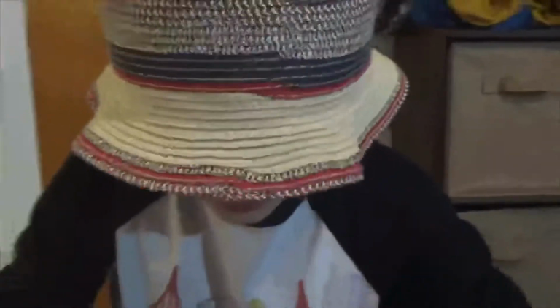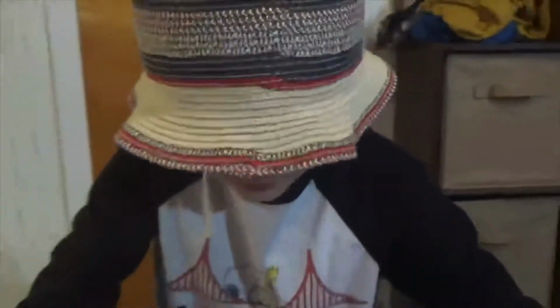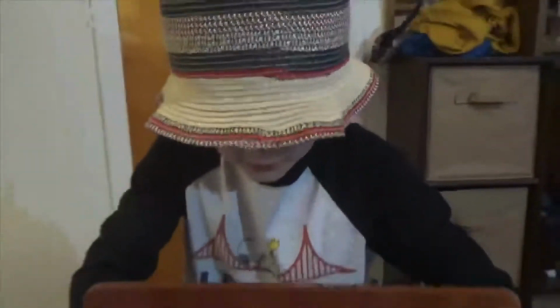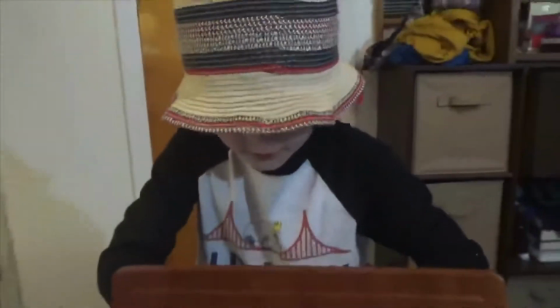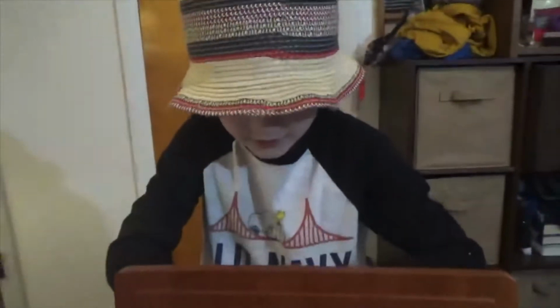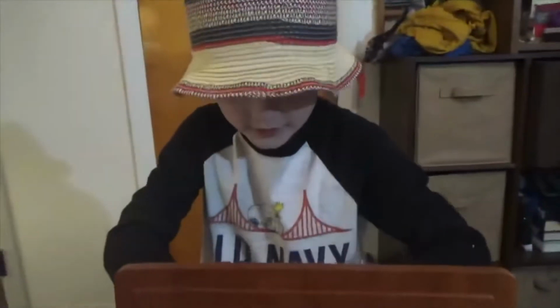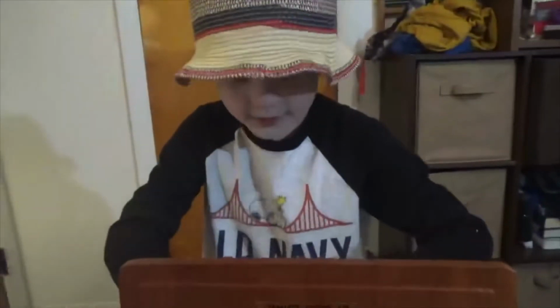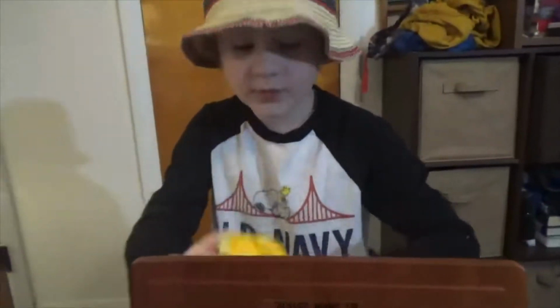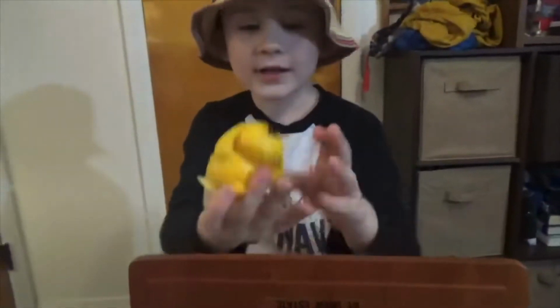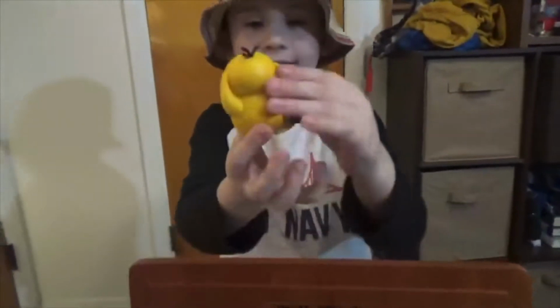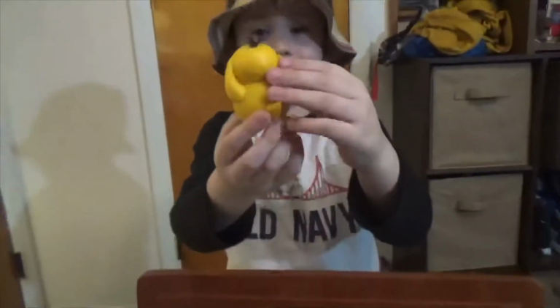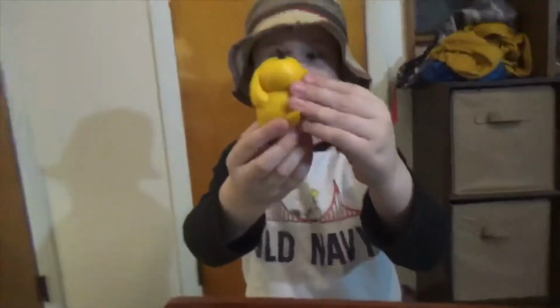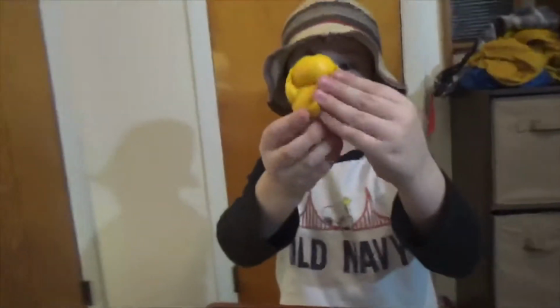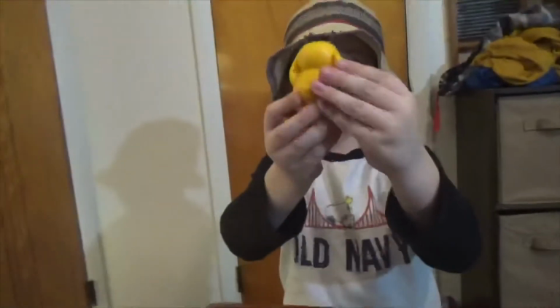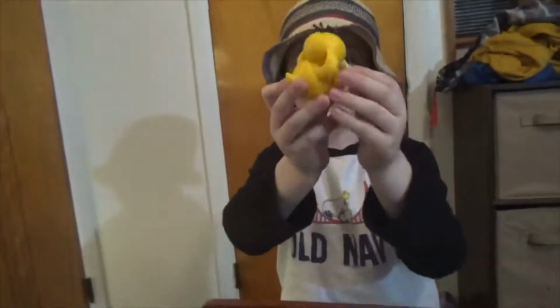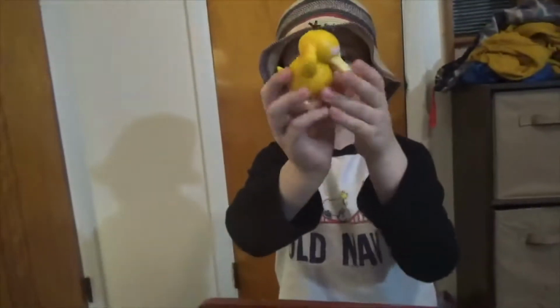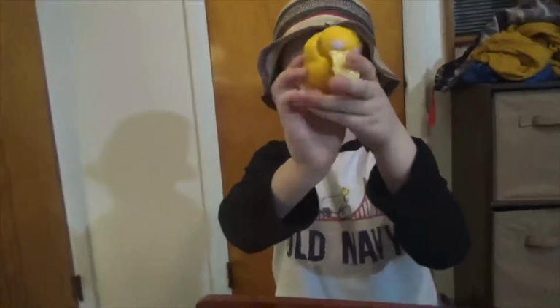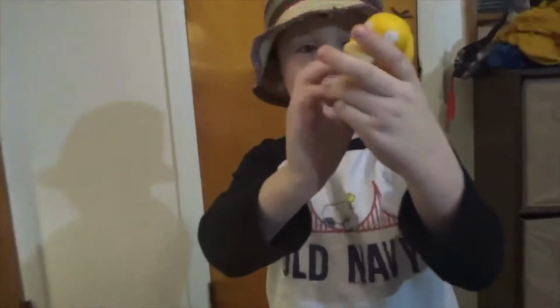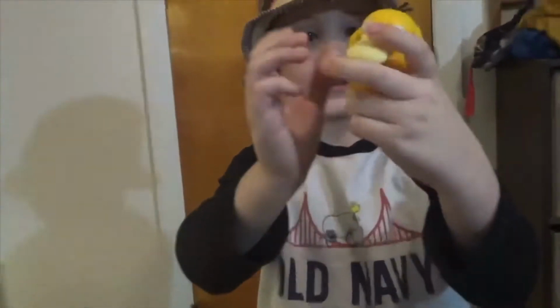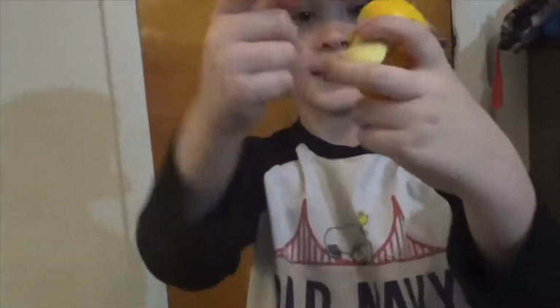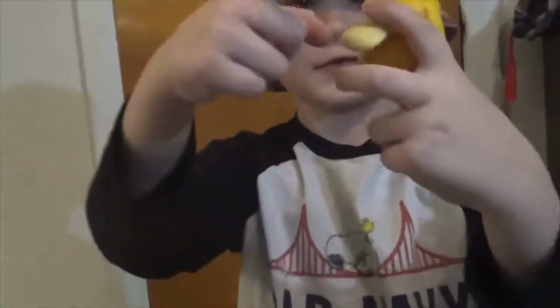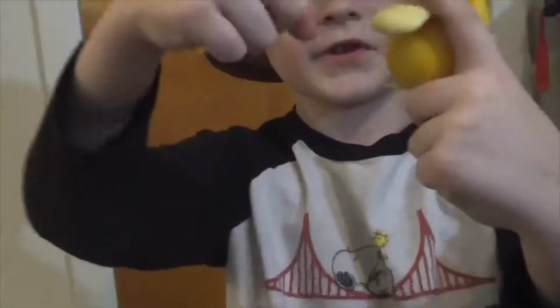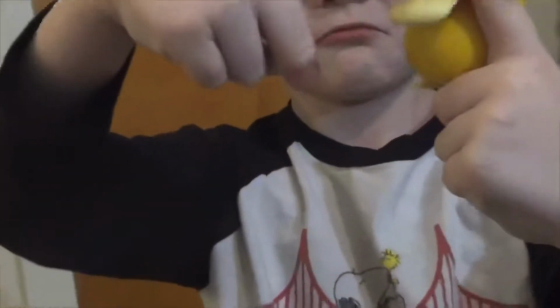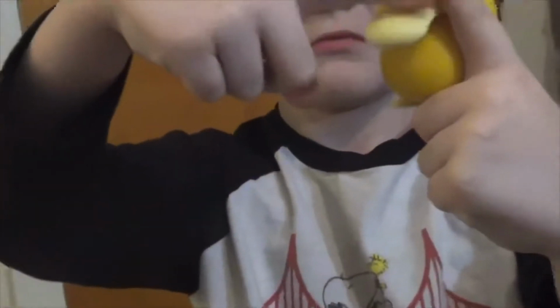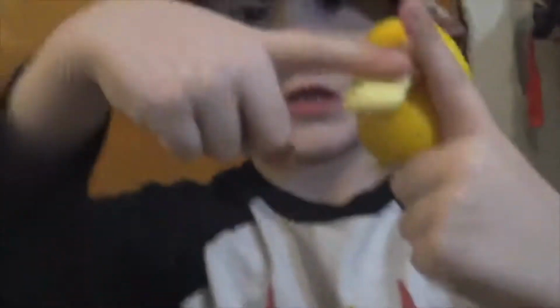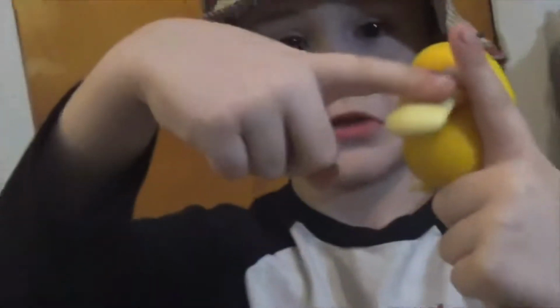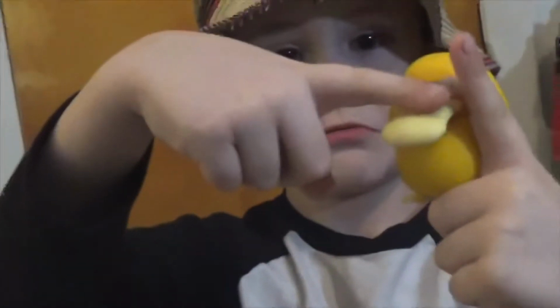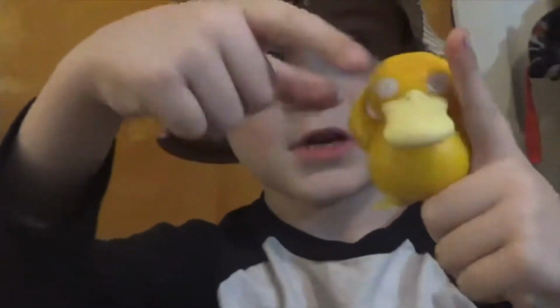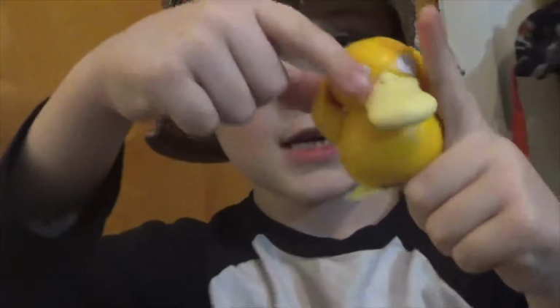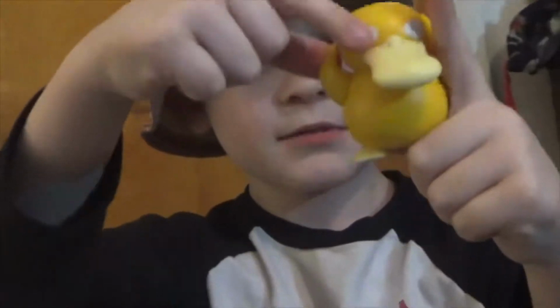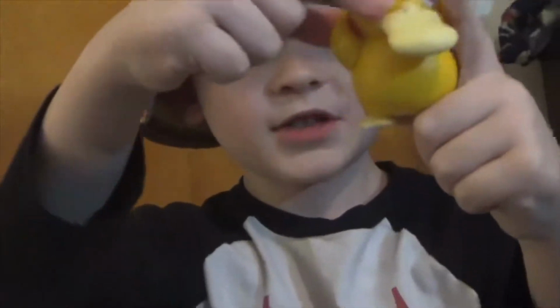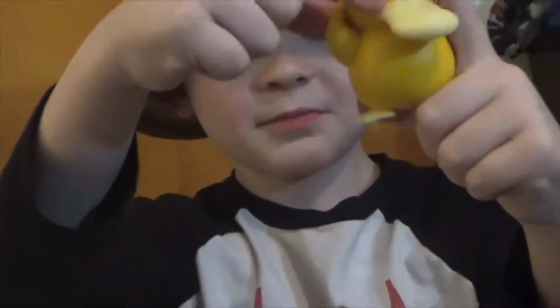And the next one is Psyduck. See his face? It's blue!